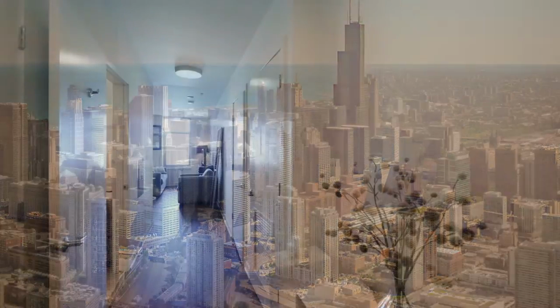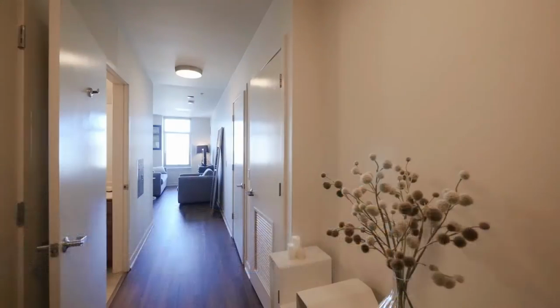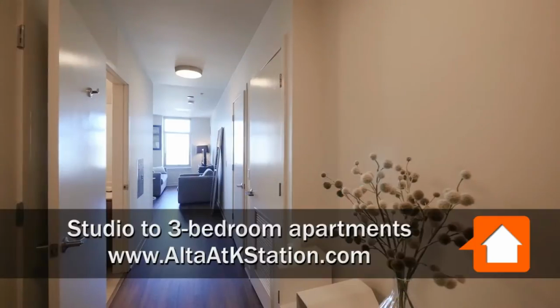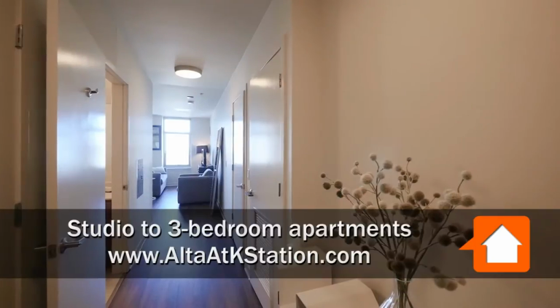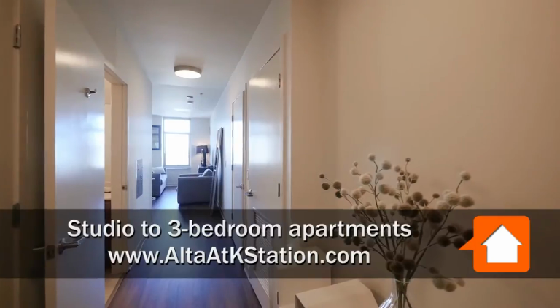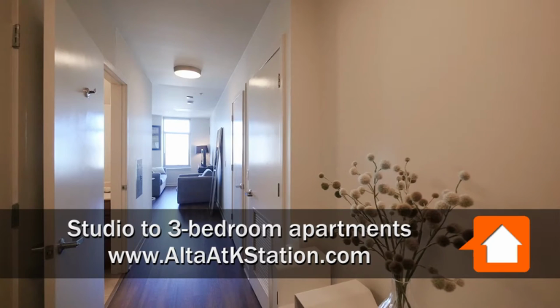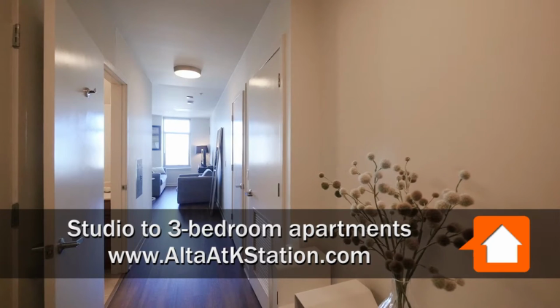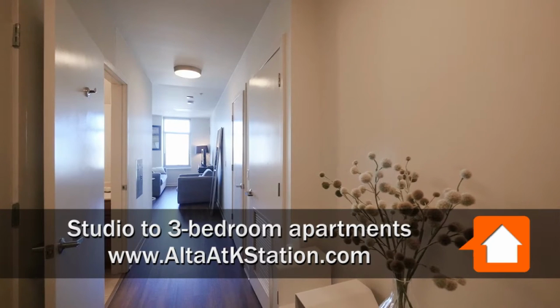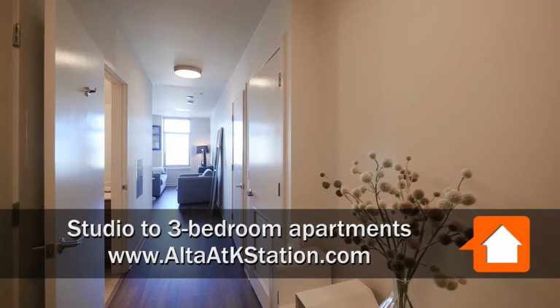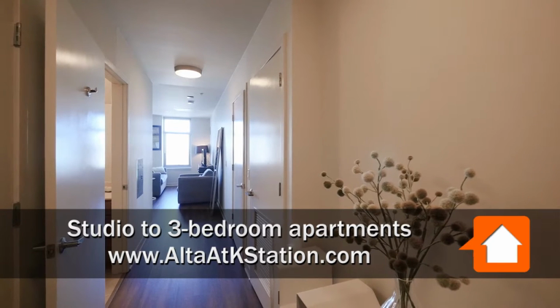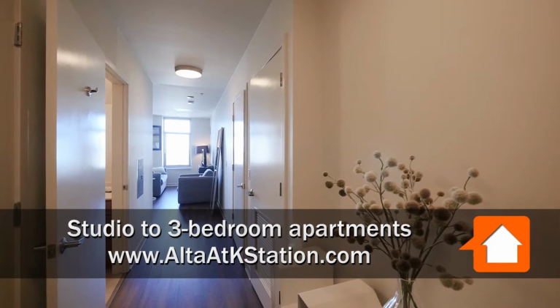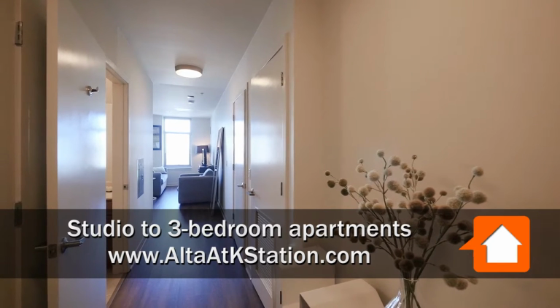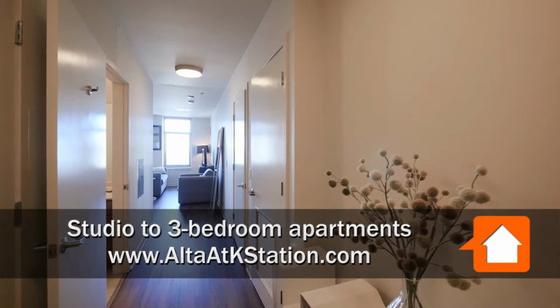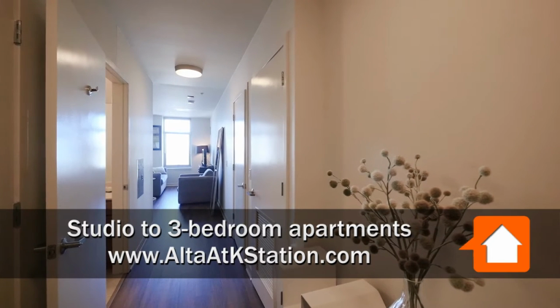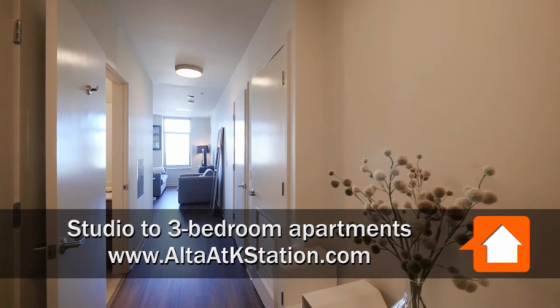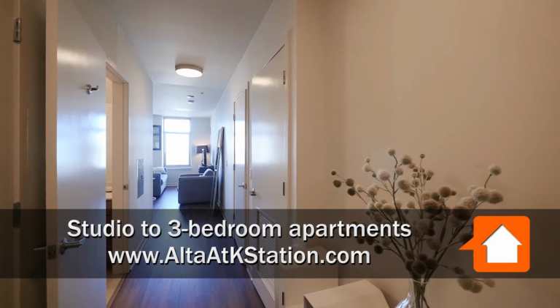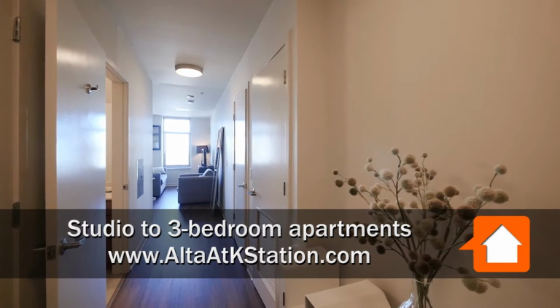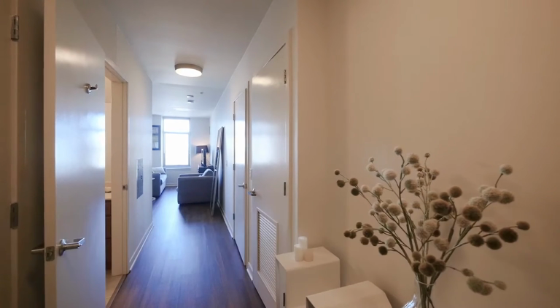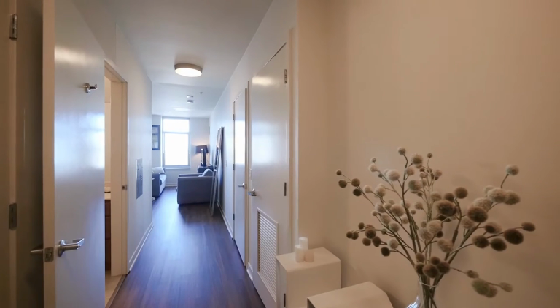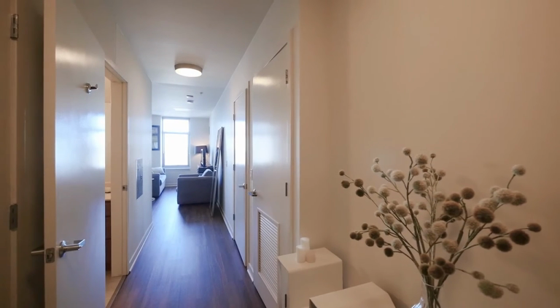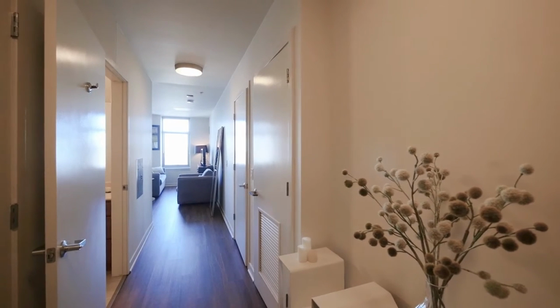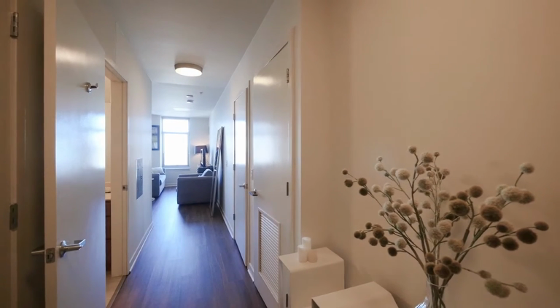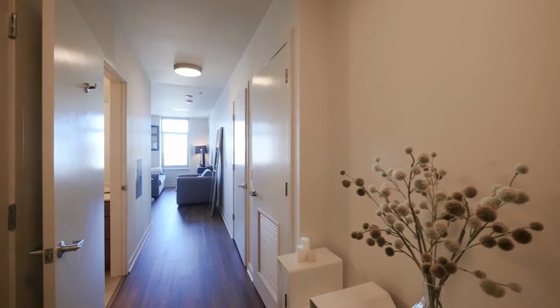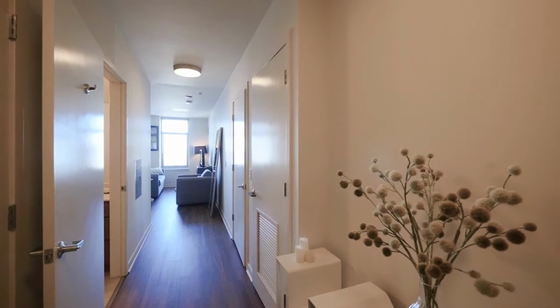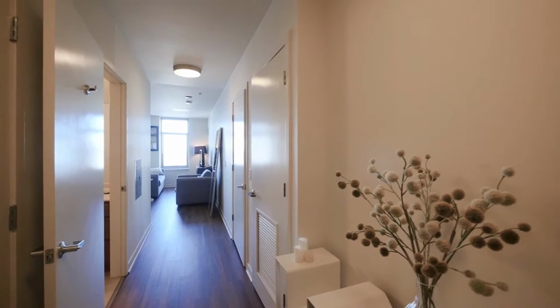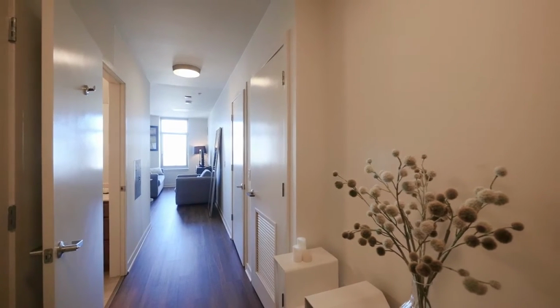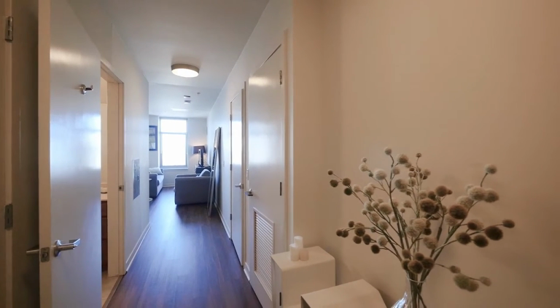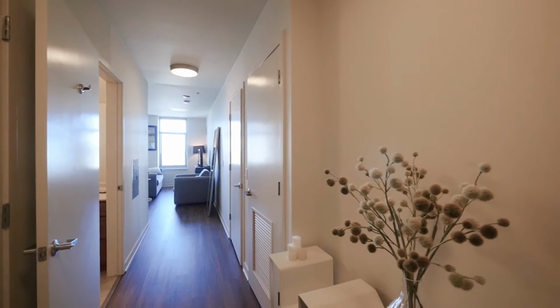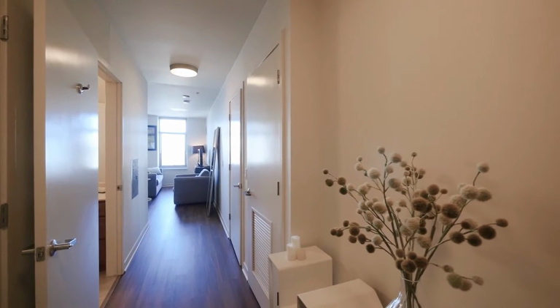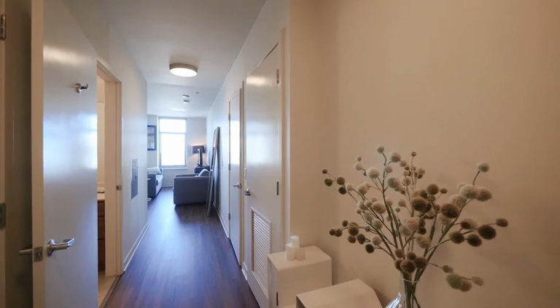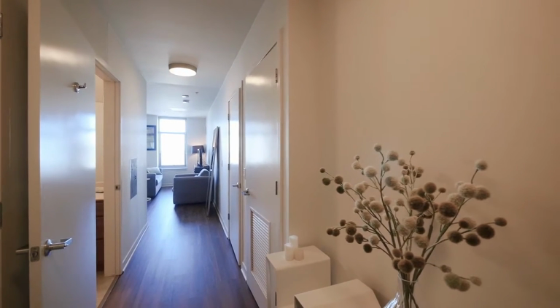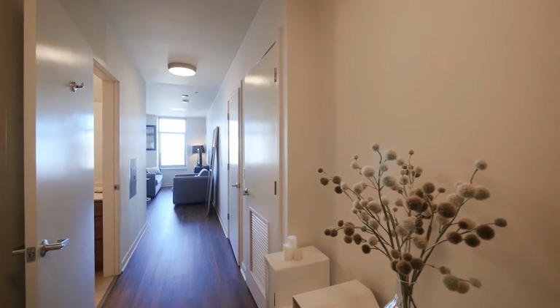Welcome to Alta at K Station. We are in a tier 10, 36th floor studio apartment.